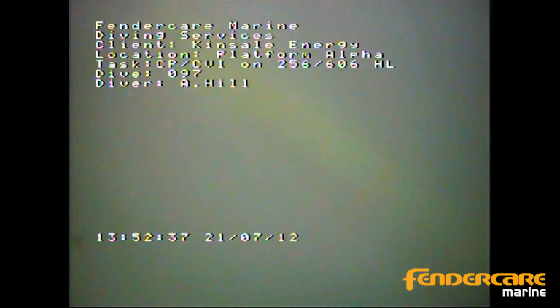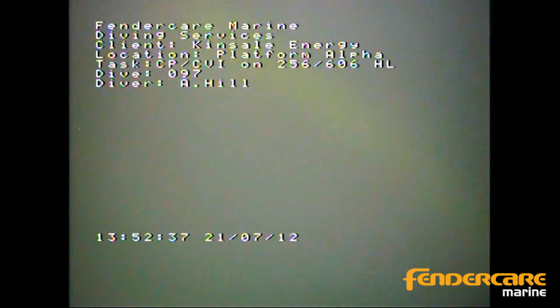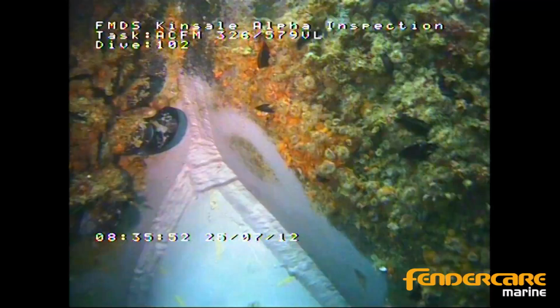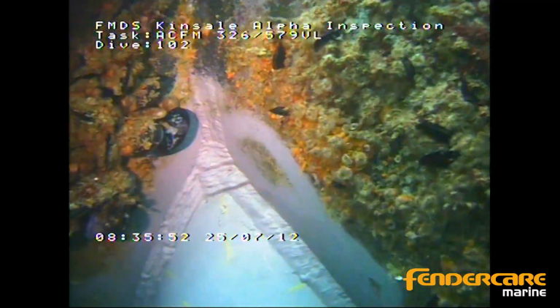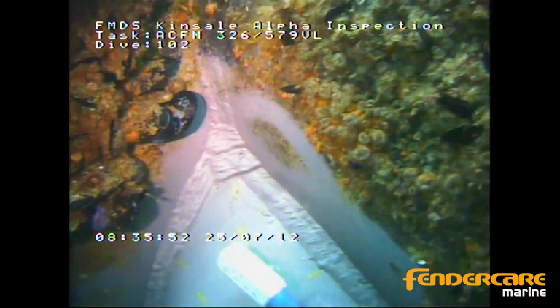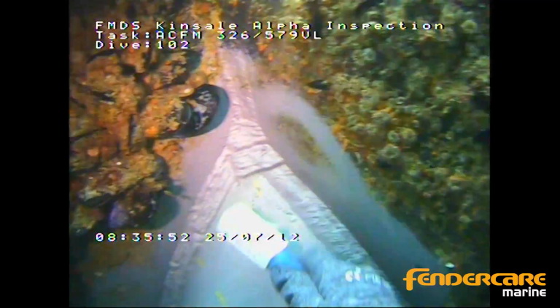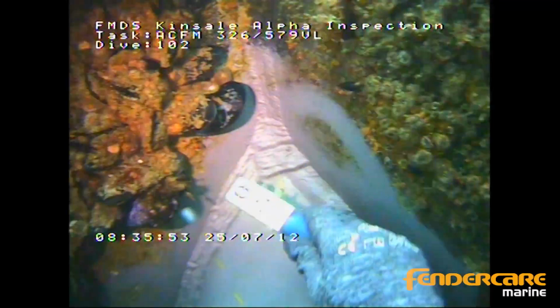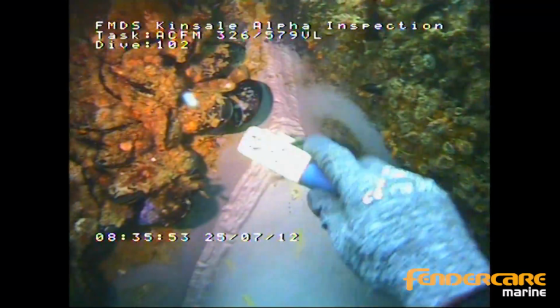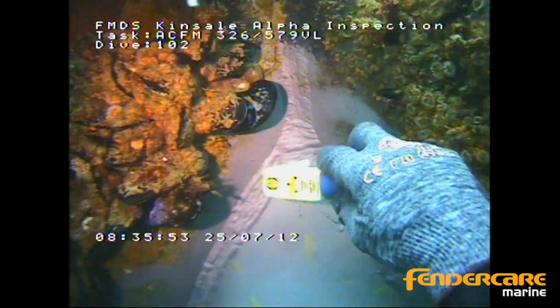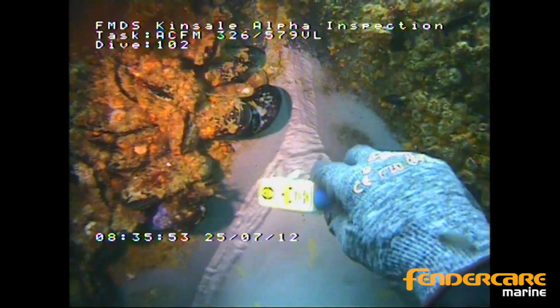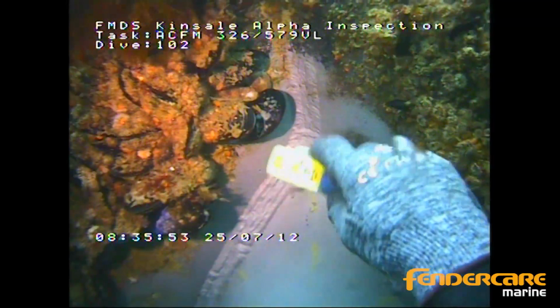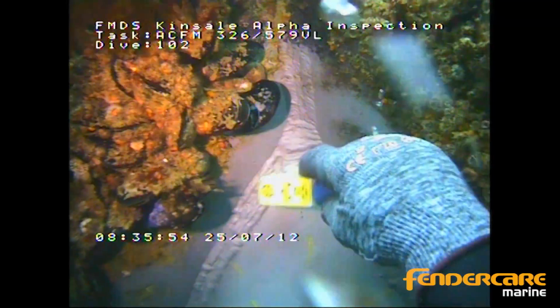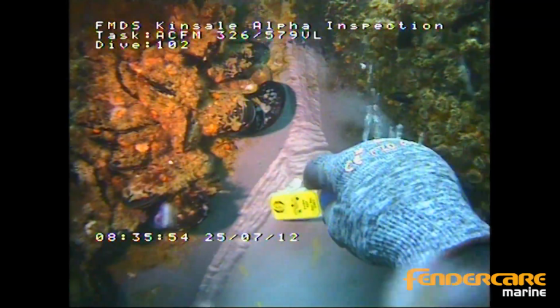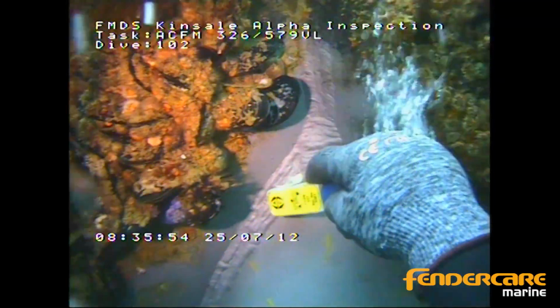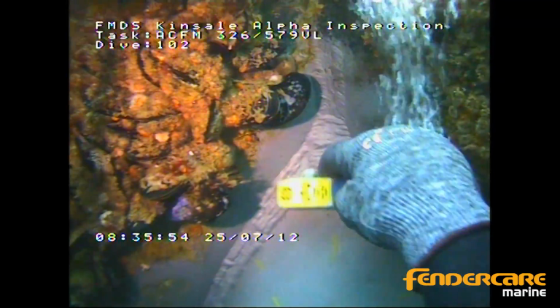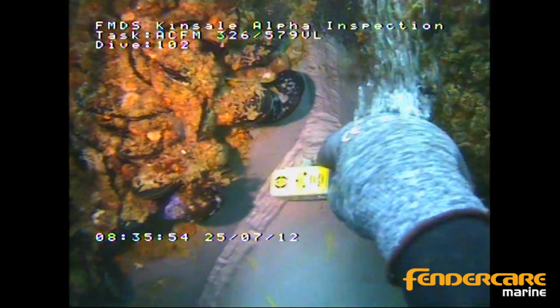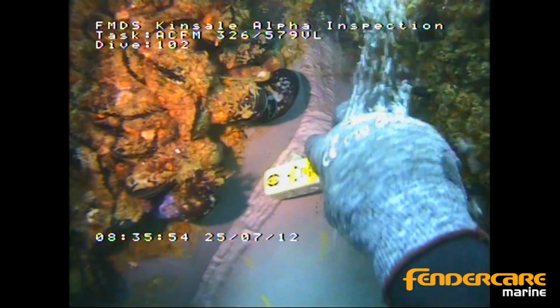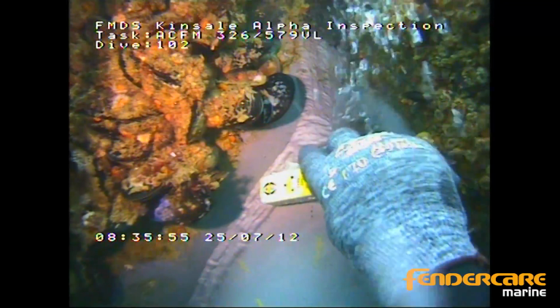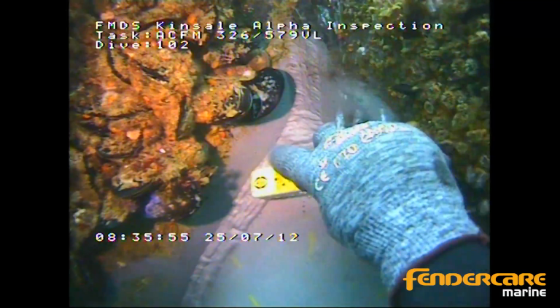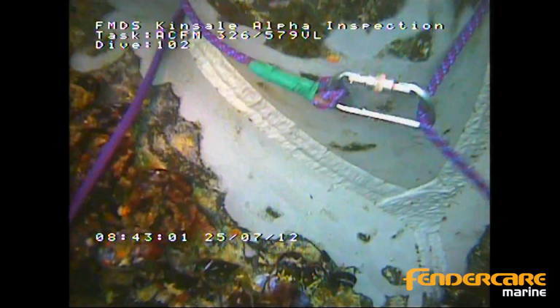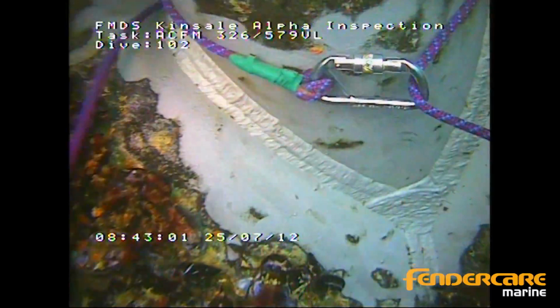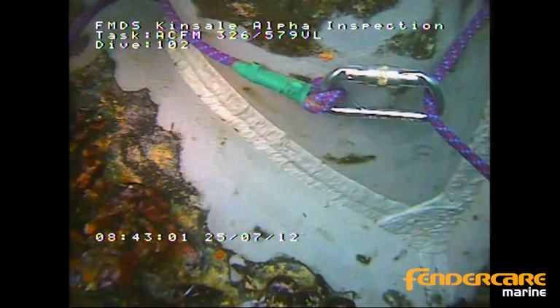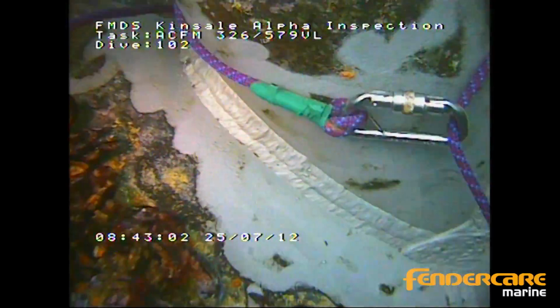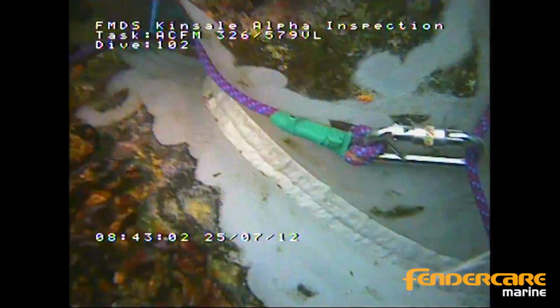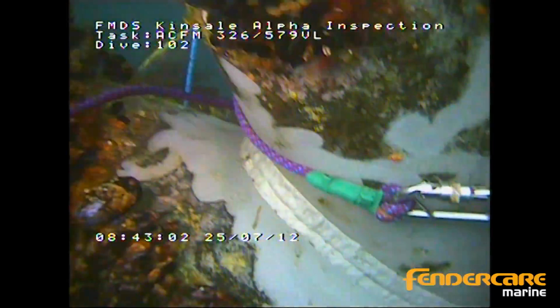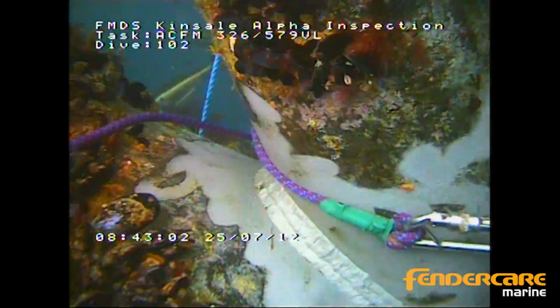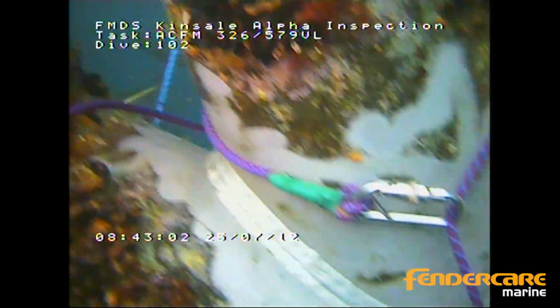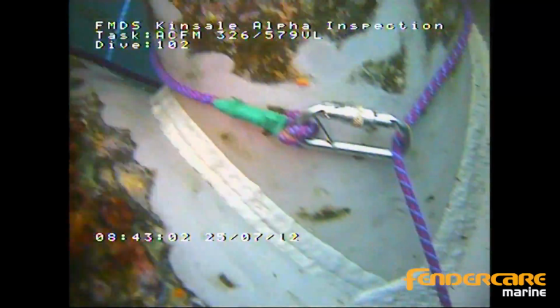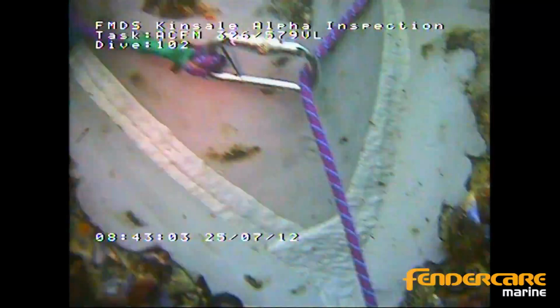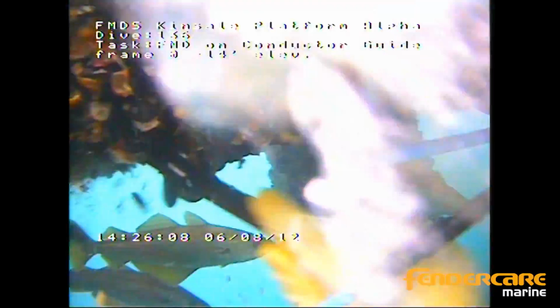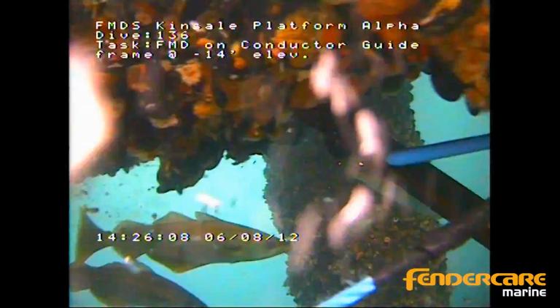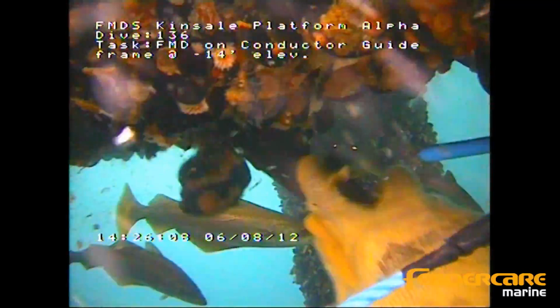We're doing all kinds of inspection work, from close visual inspection, general visual inspection, and removing marine growth.